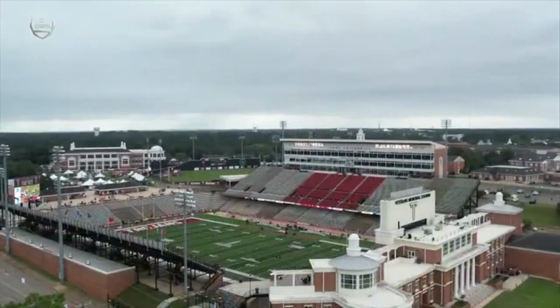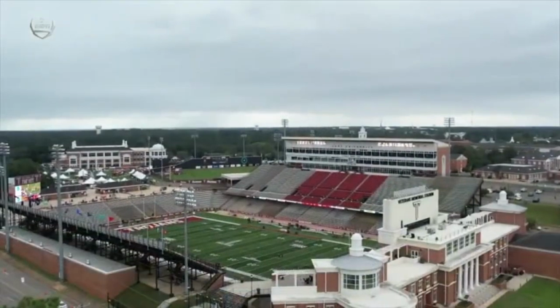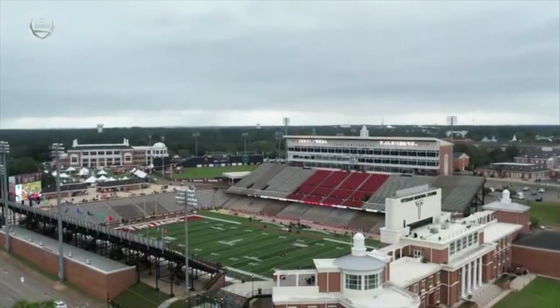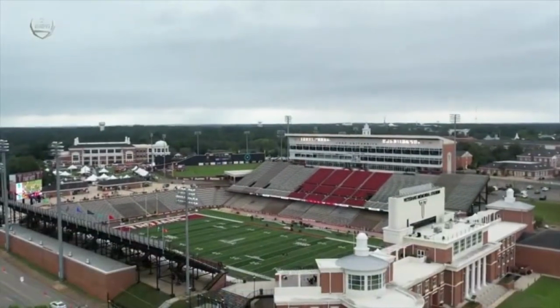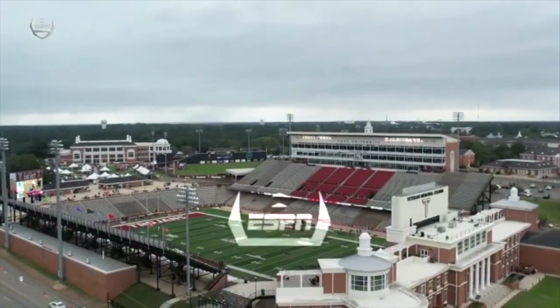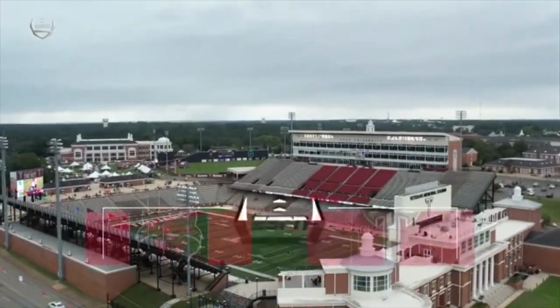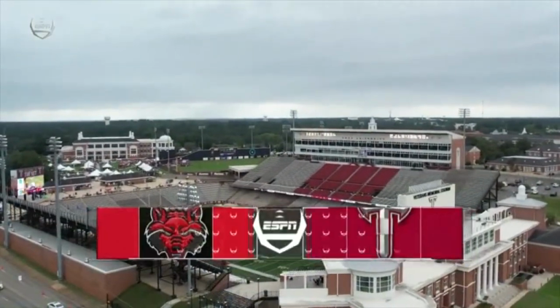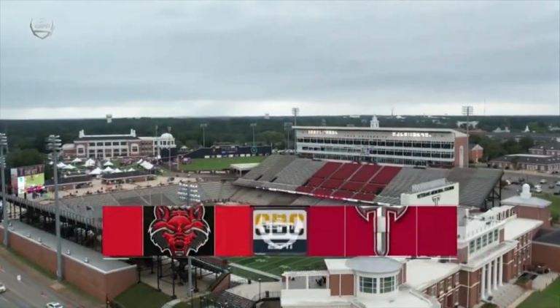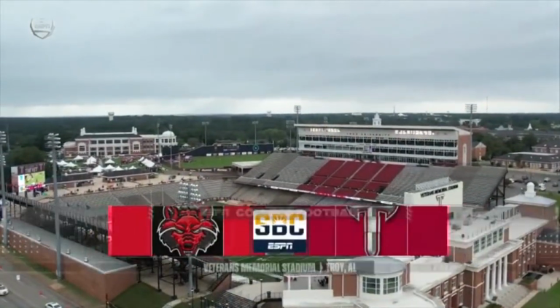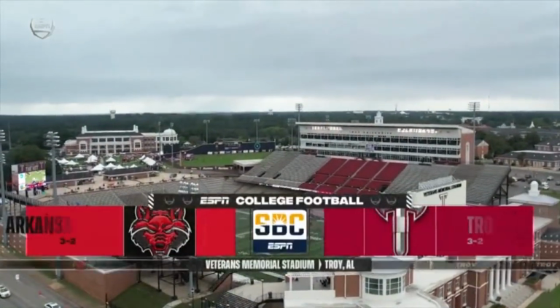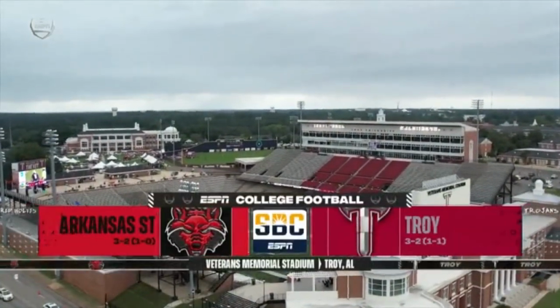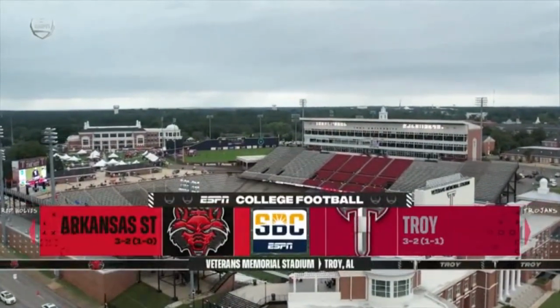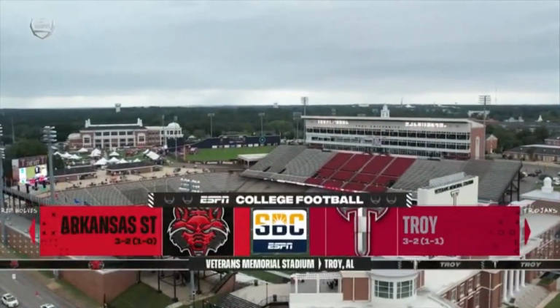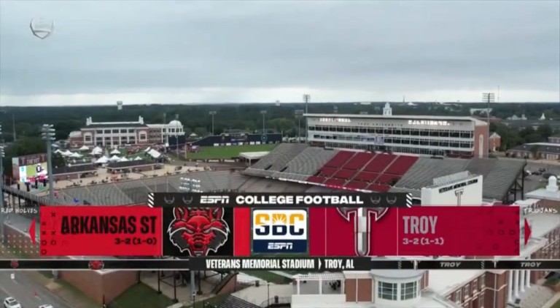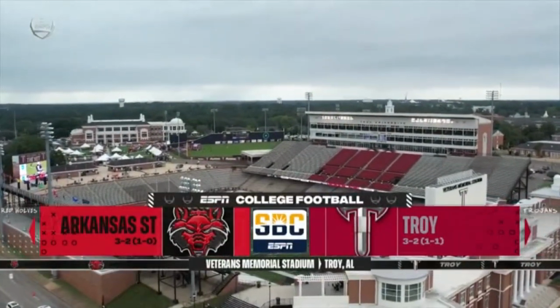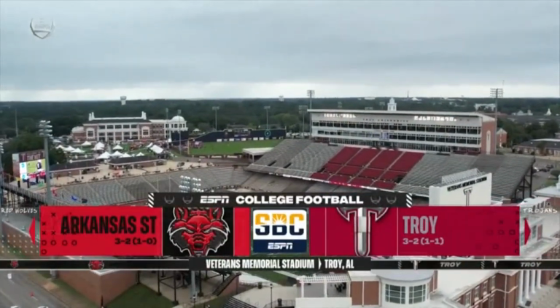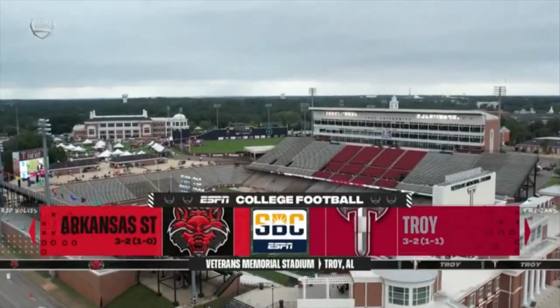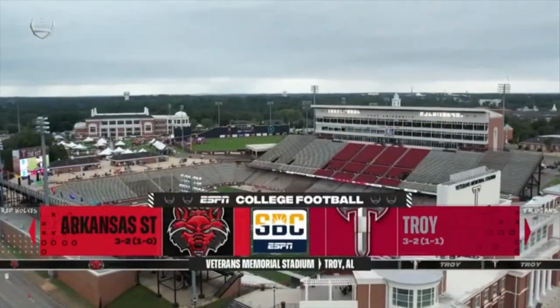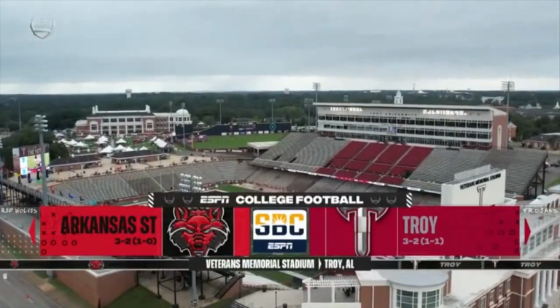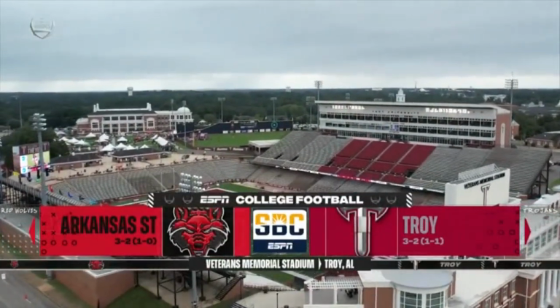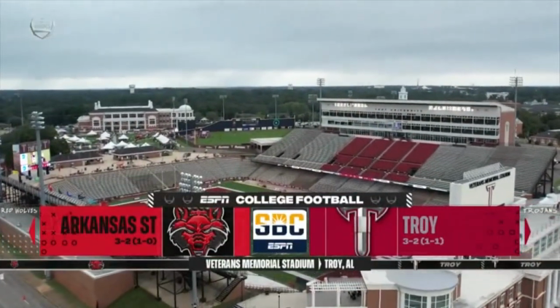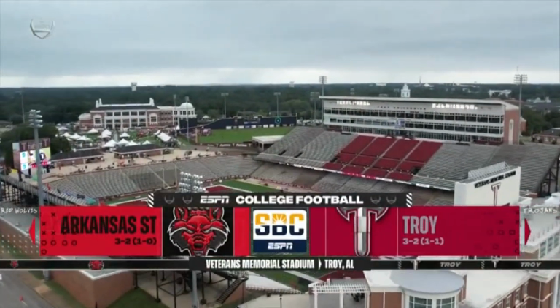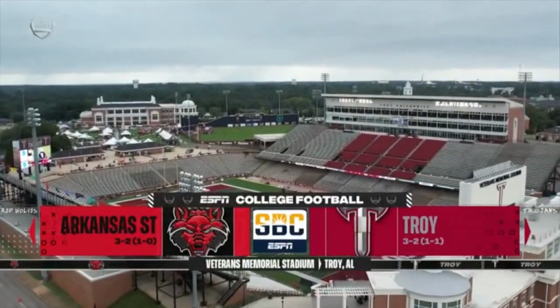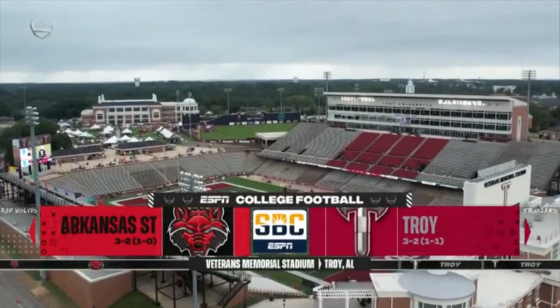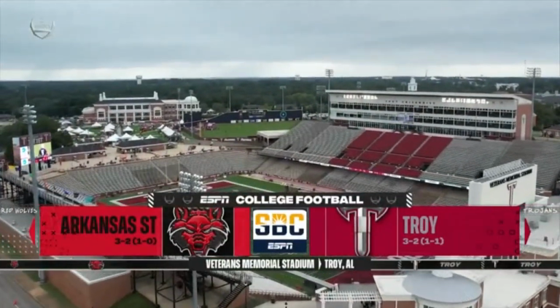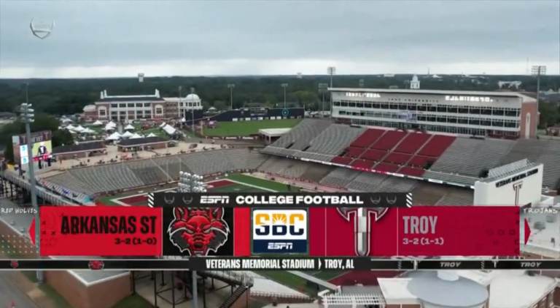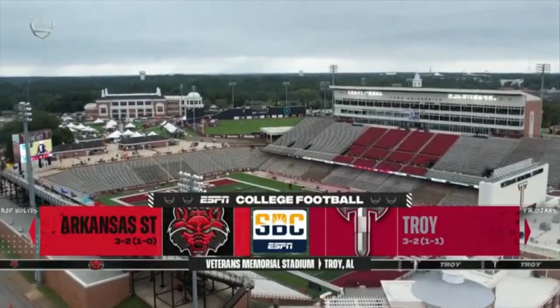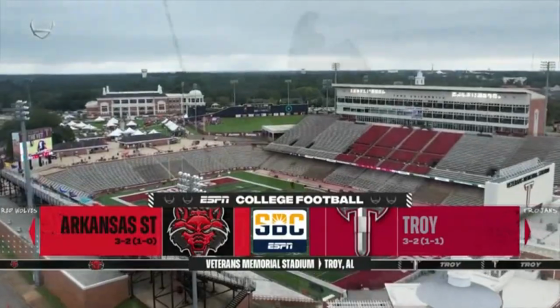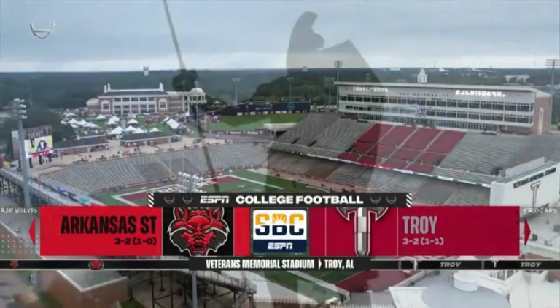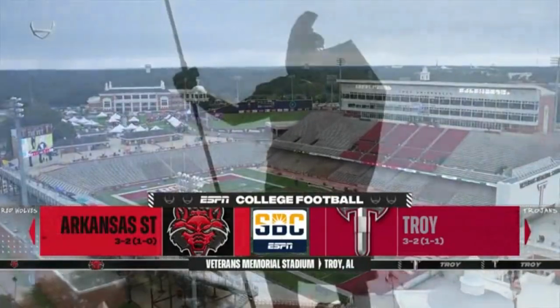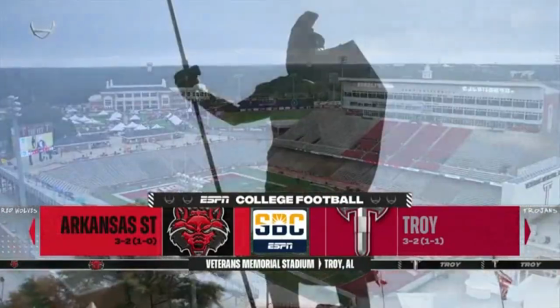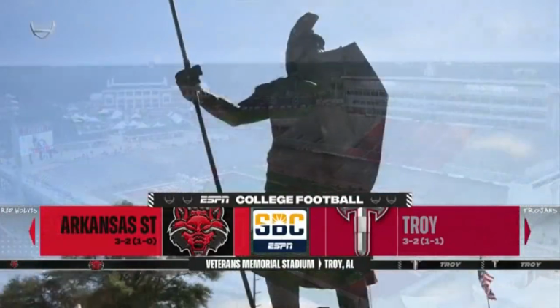We welcome you to Troy, Alabama. It's the setting for this Western Division duel between Arkansas State and Troy.